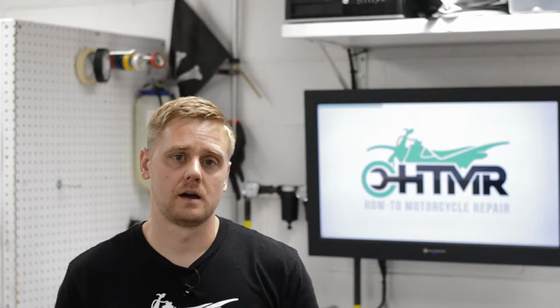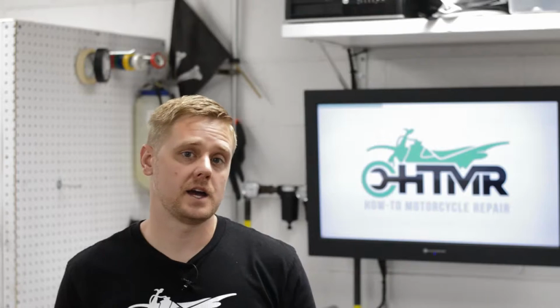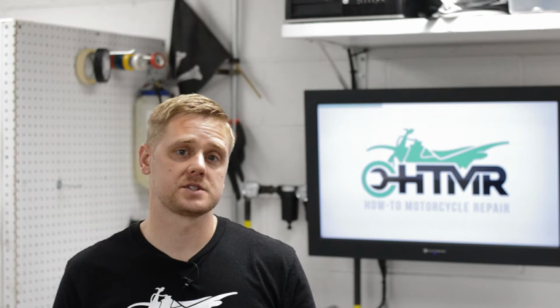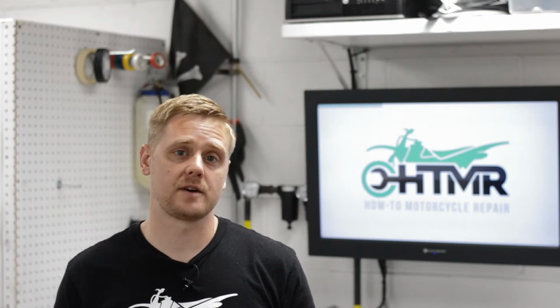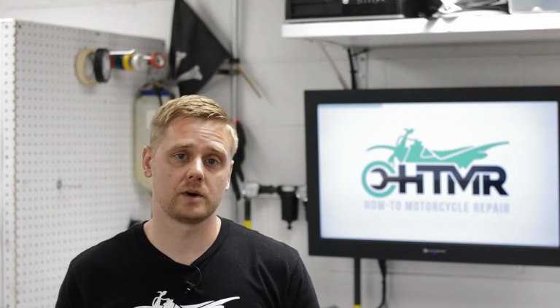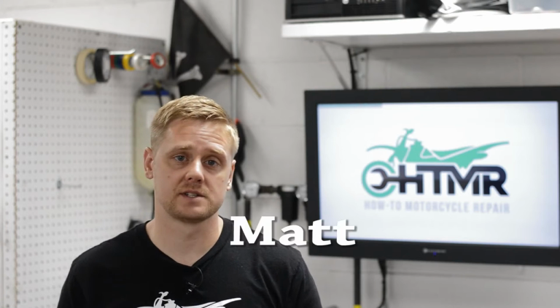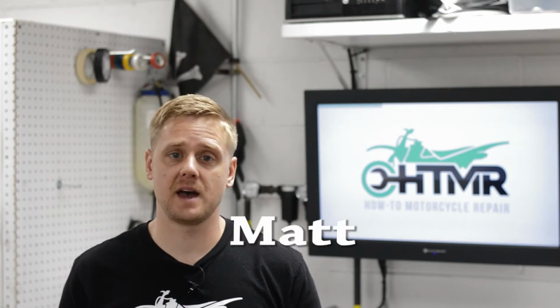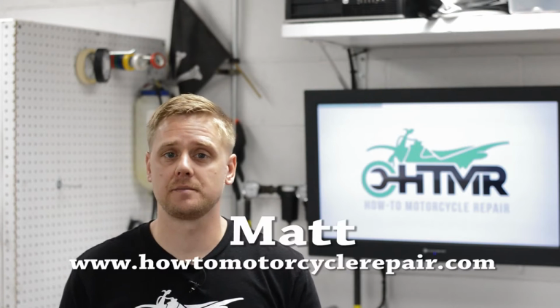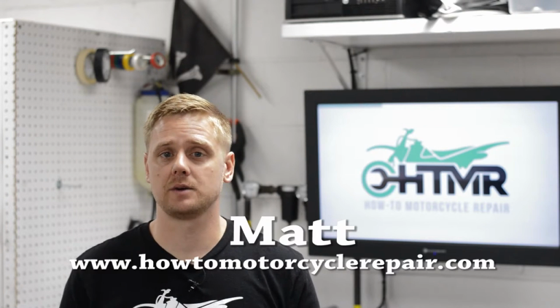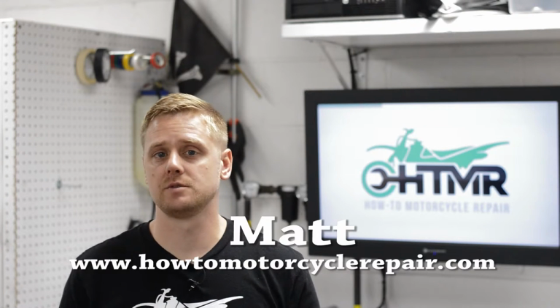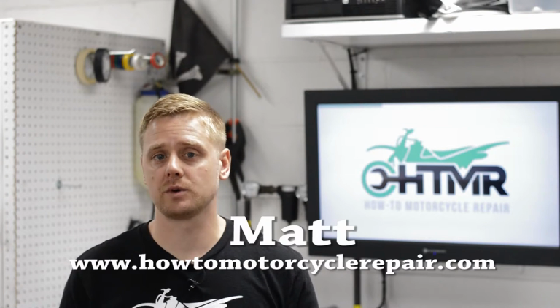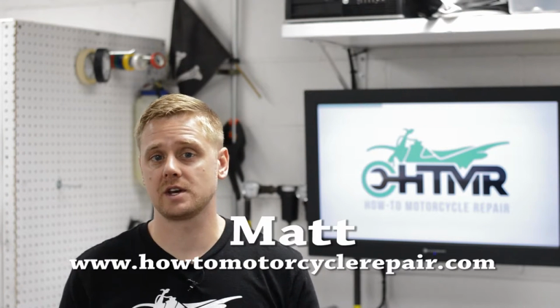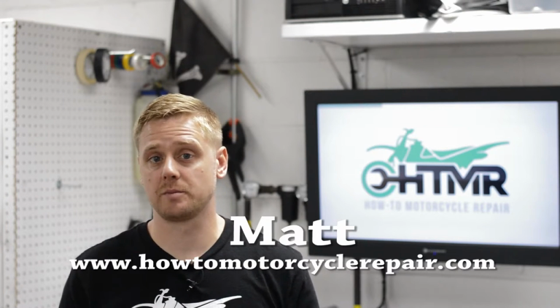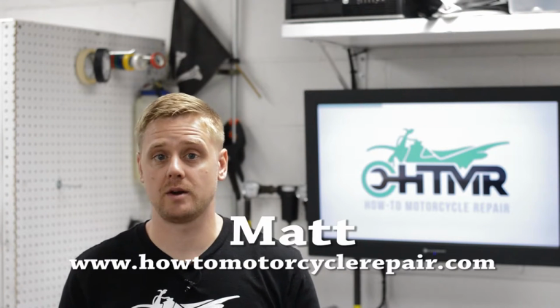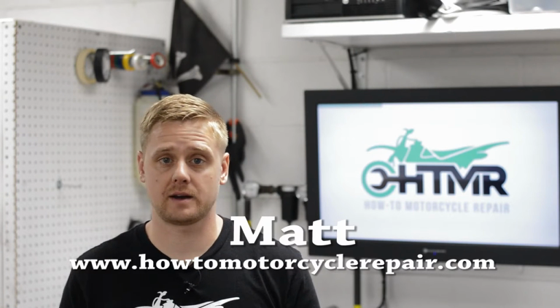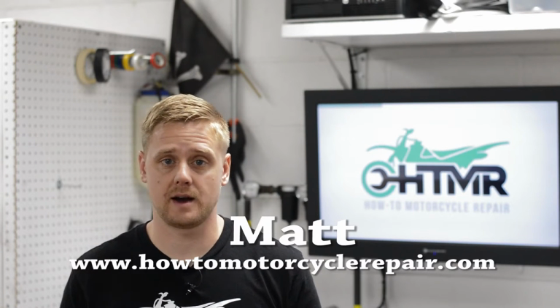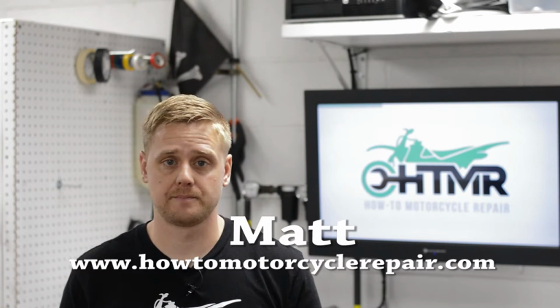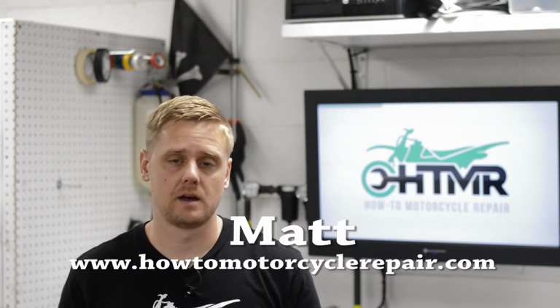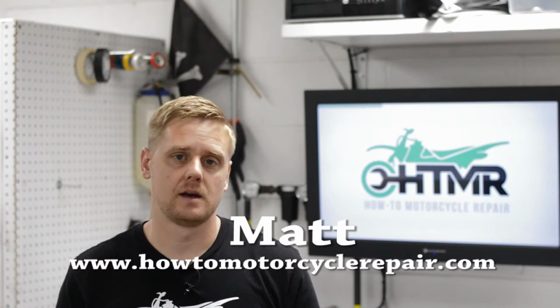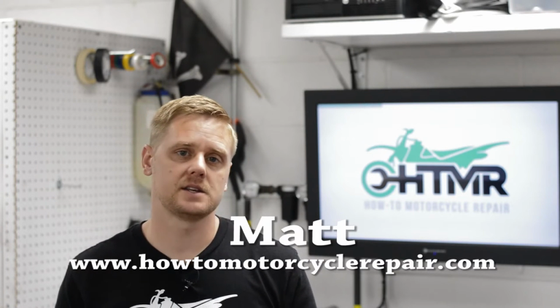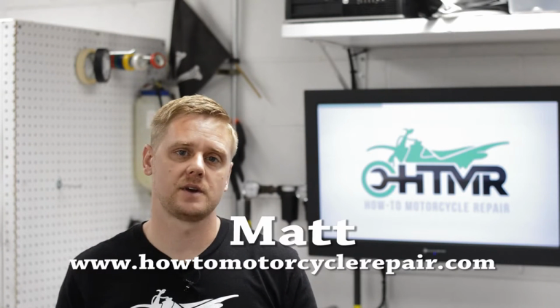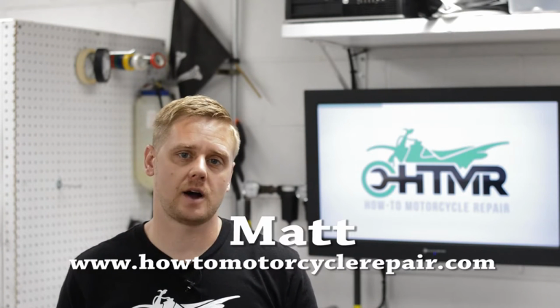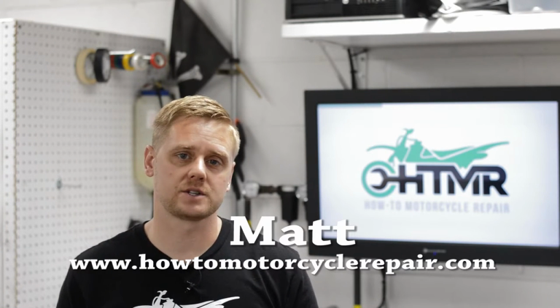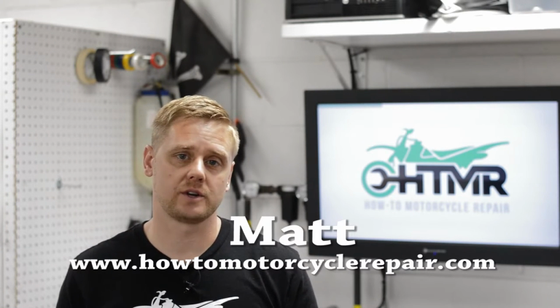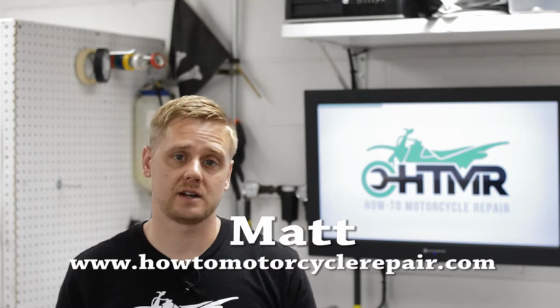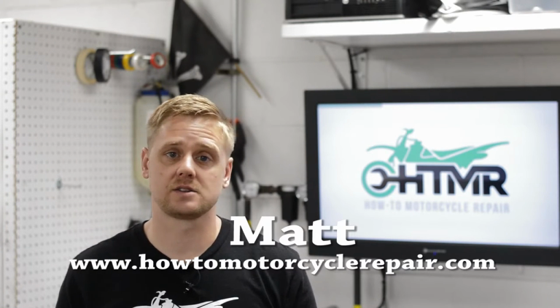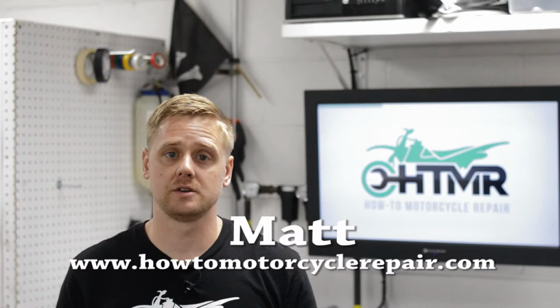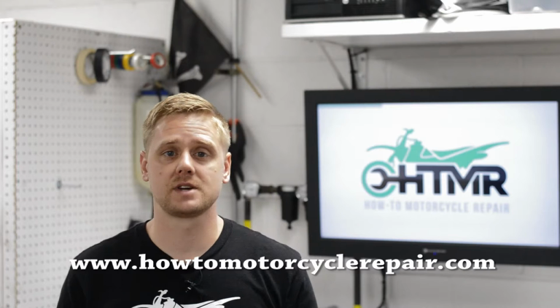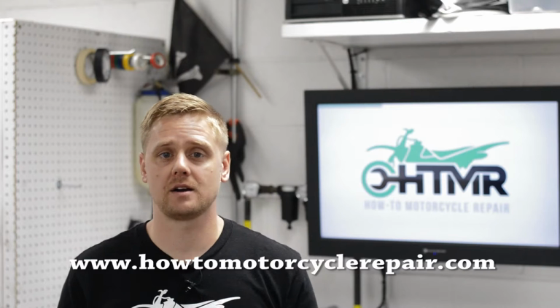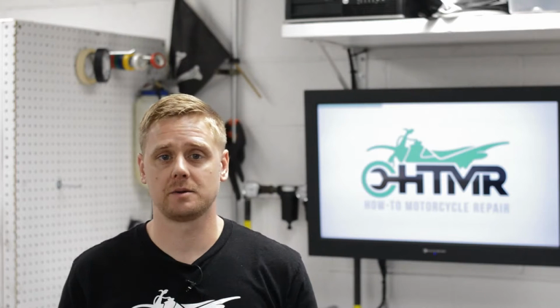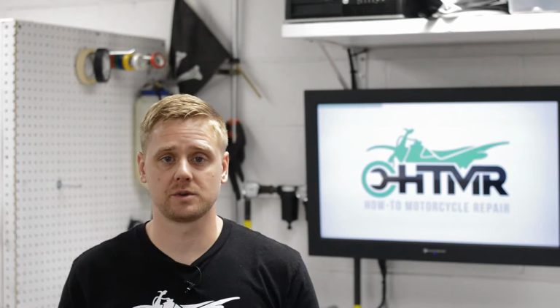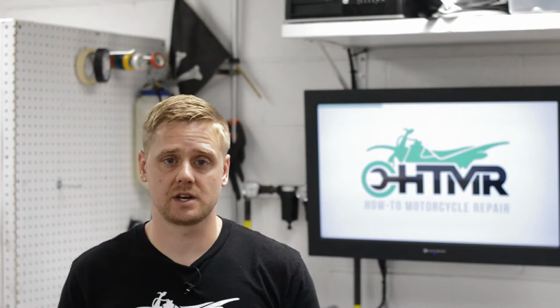Hey, what's up everyone, it's Matt from HowToMotorcycleRepair.com. In this video I'm going to show you how to install a new tire on a motorcycle.